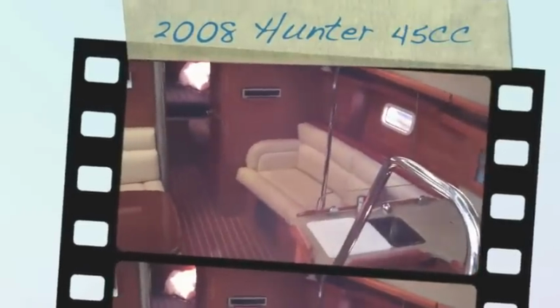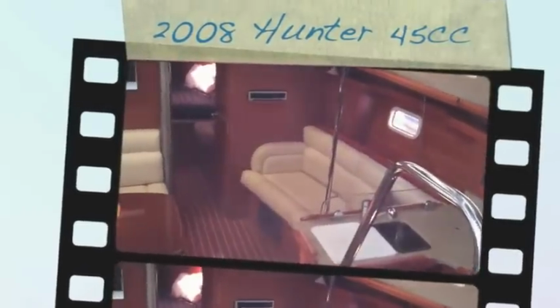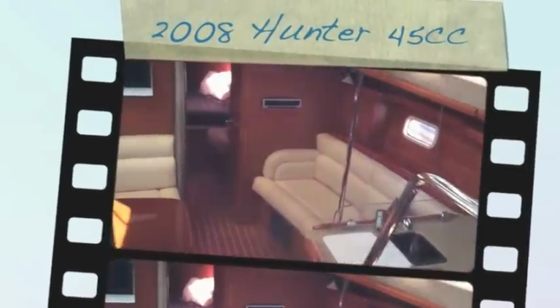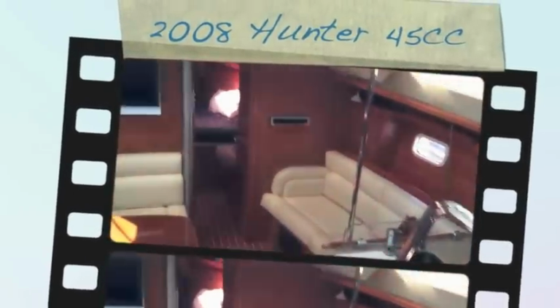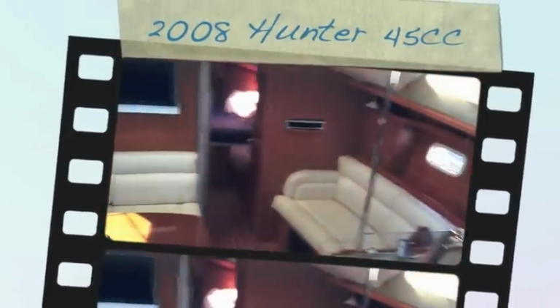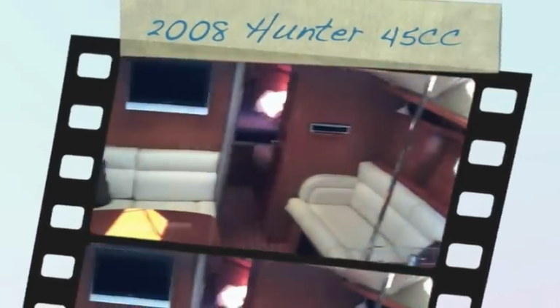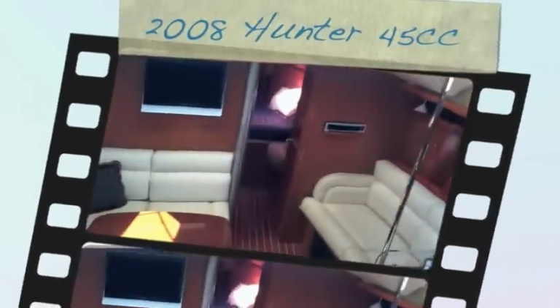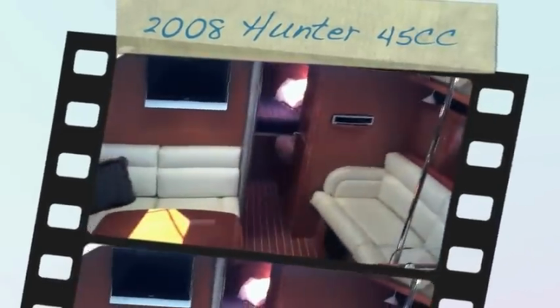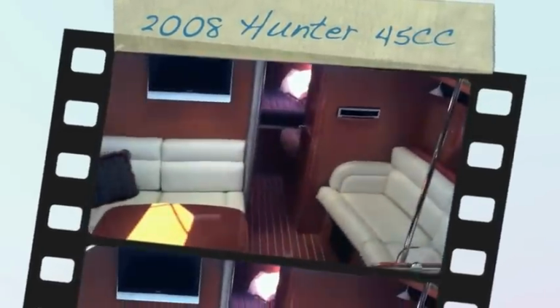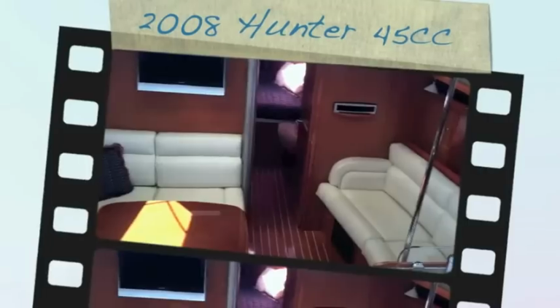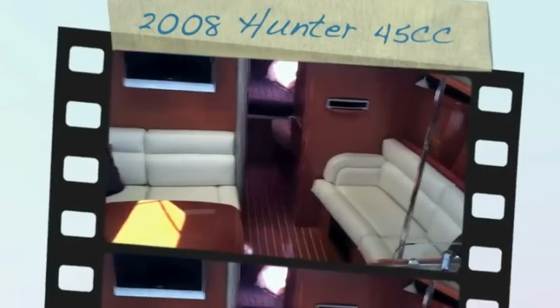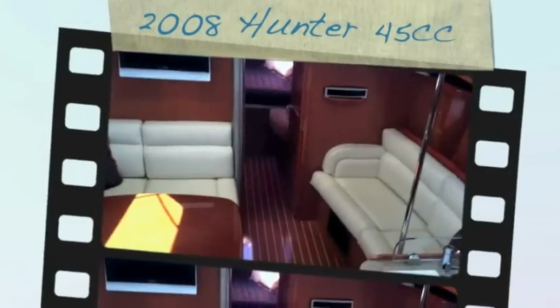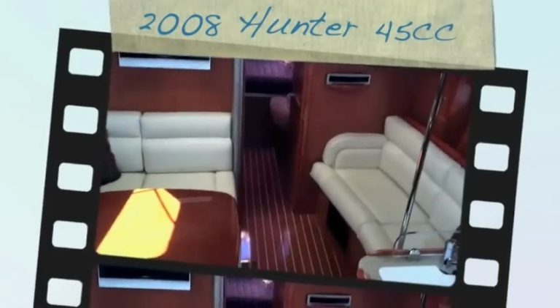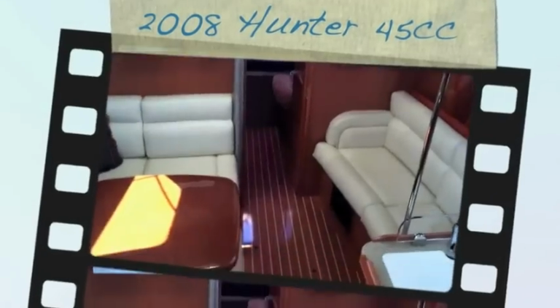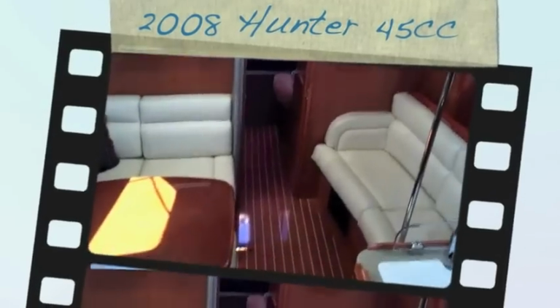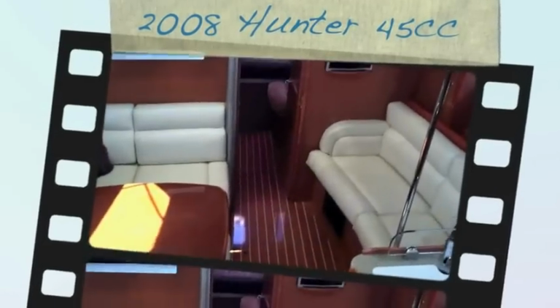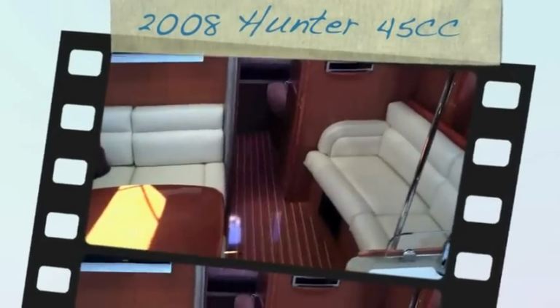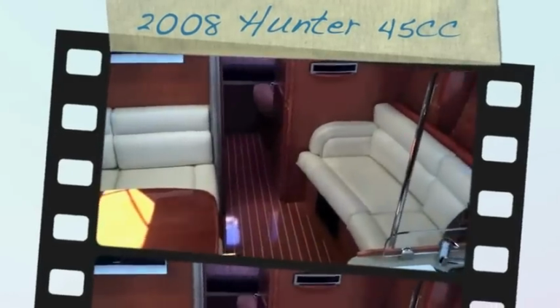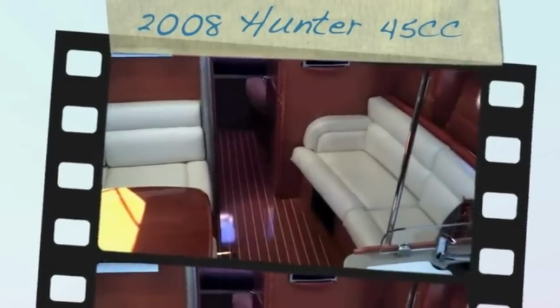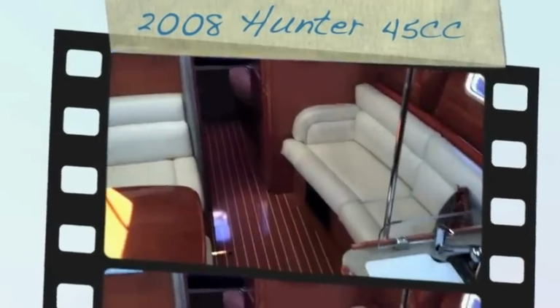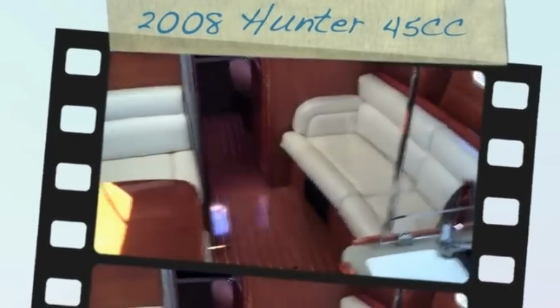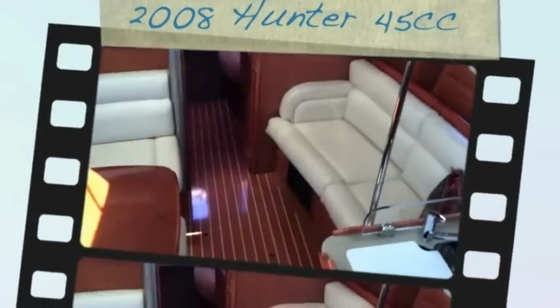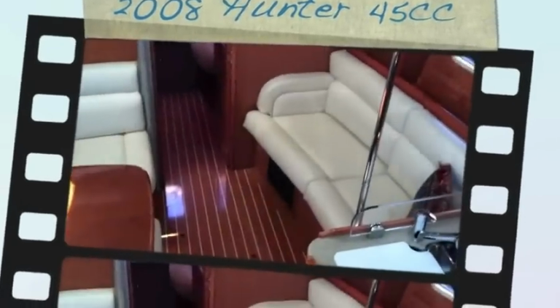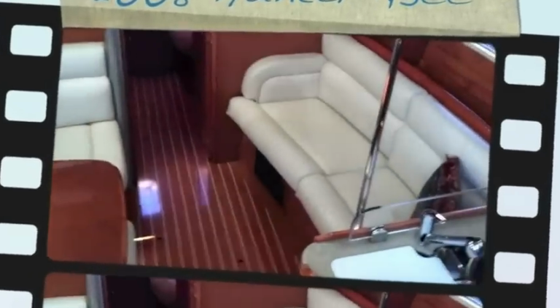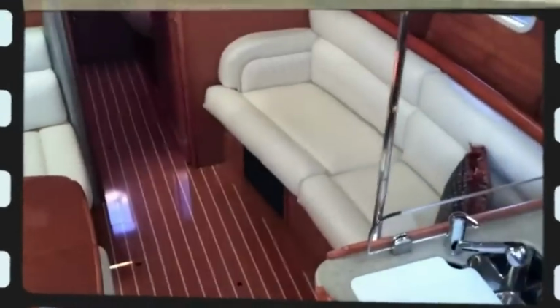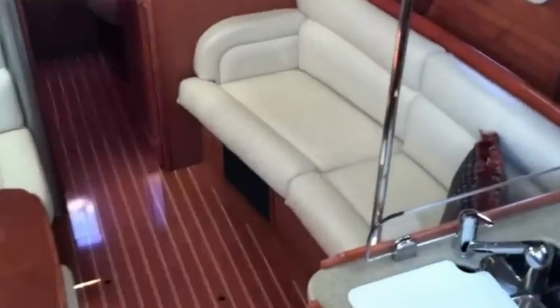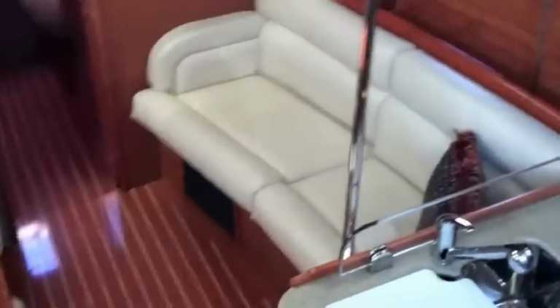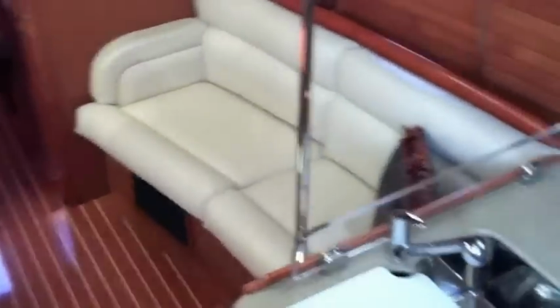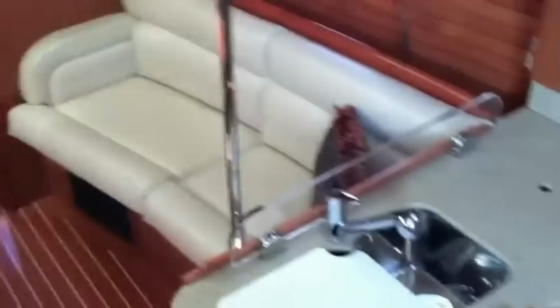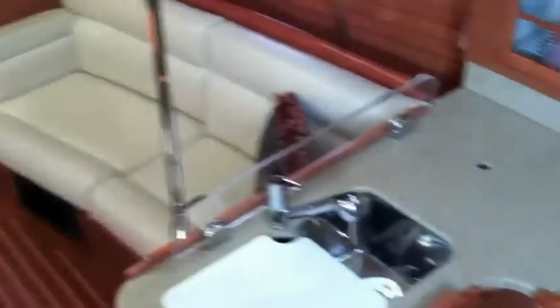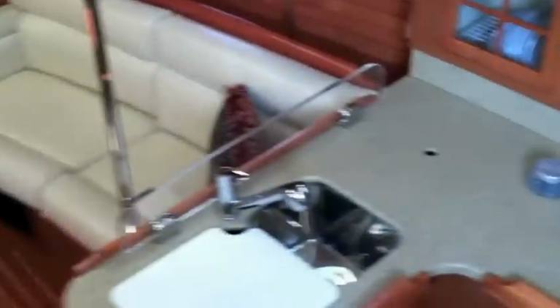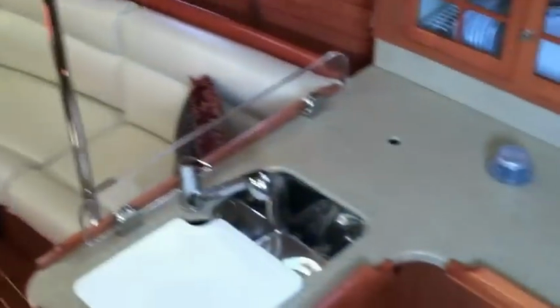Hi, my name is Ian Van Tyle and this is the video walkthrough for a 2008 Hunter 45 Center Cockpit.